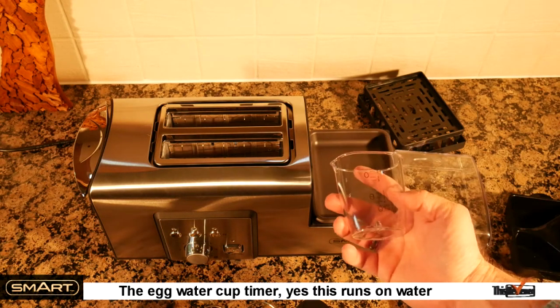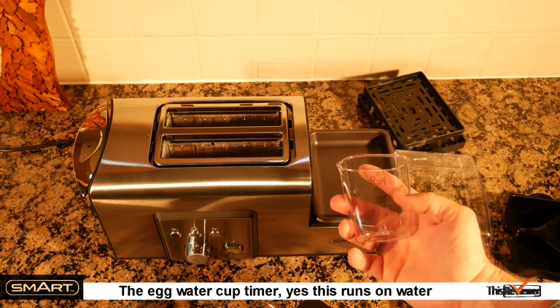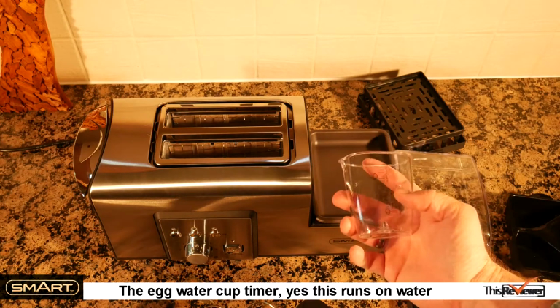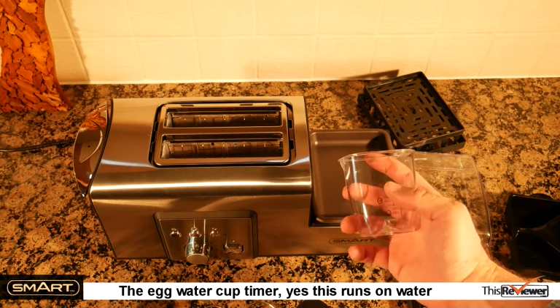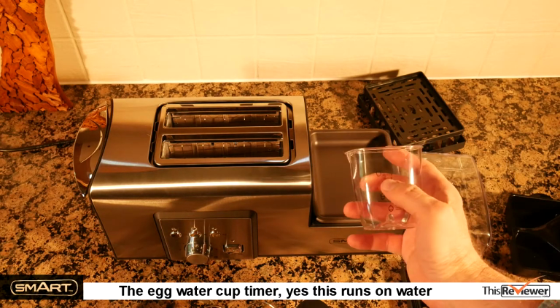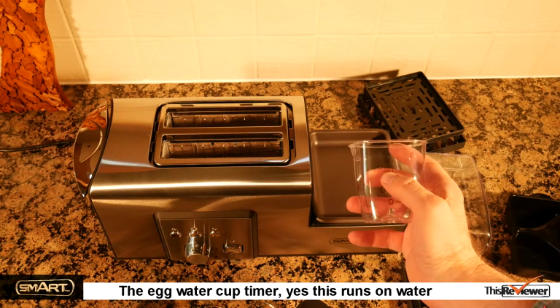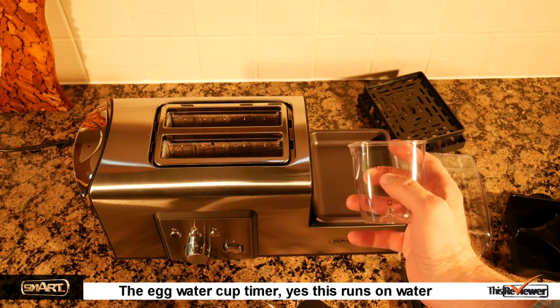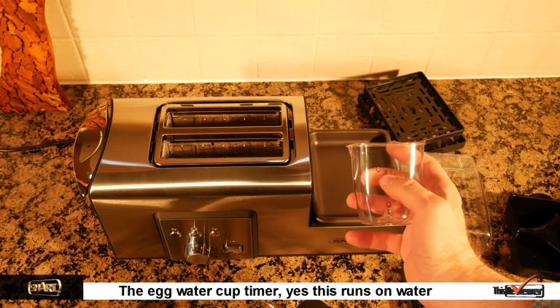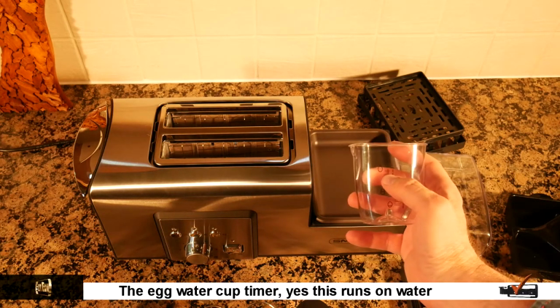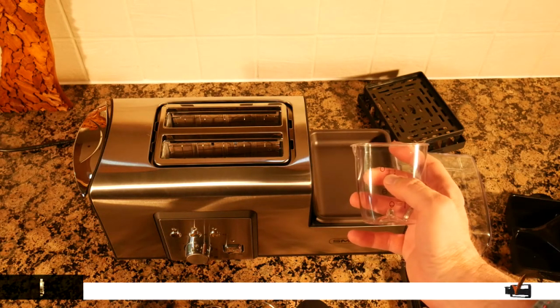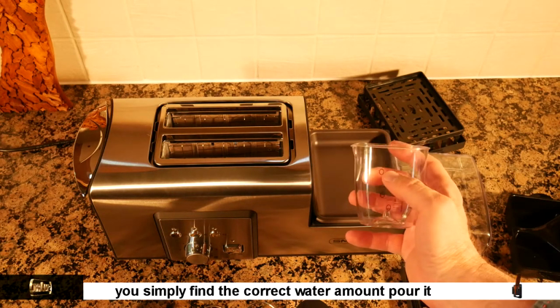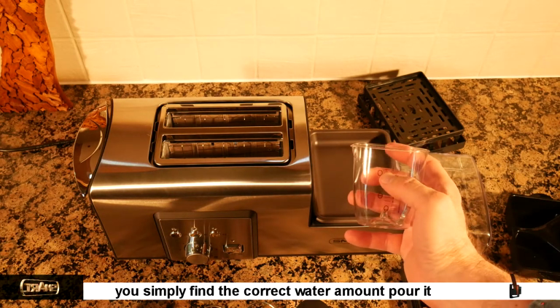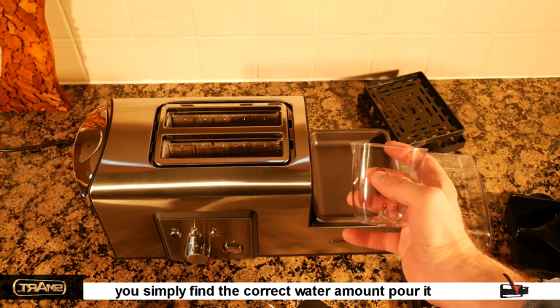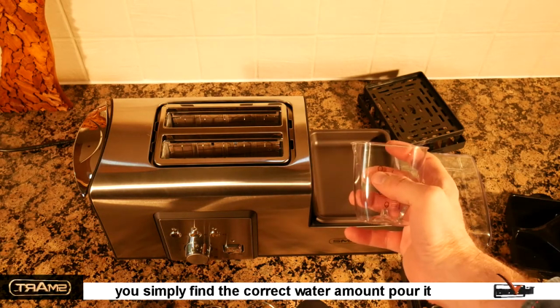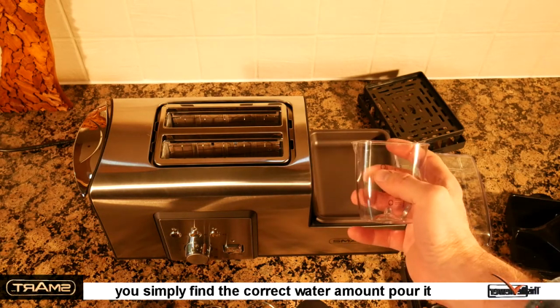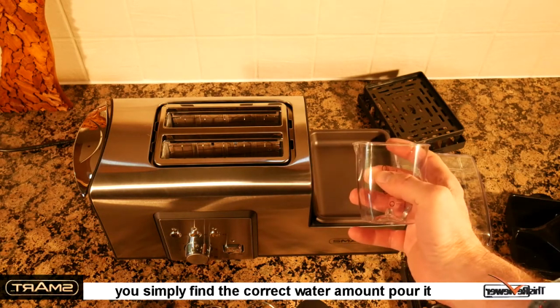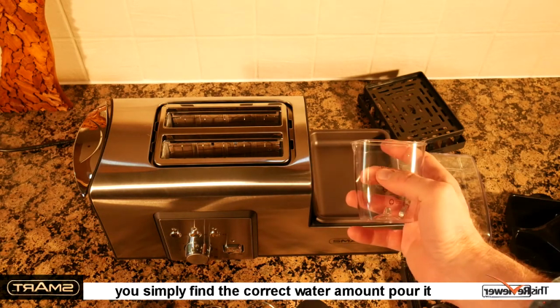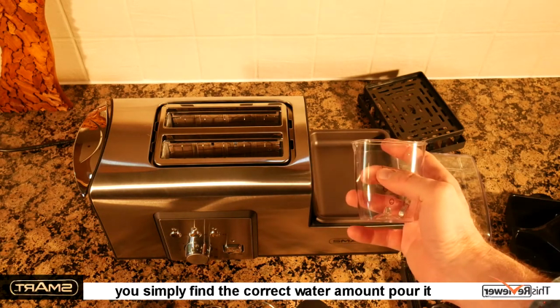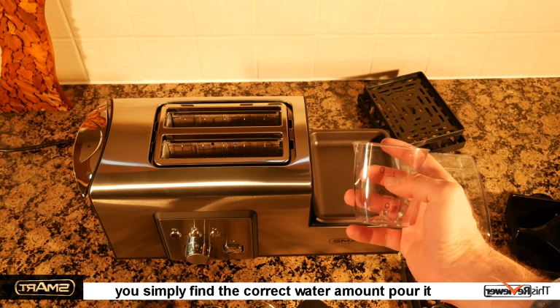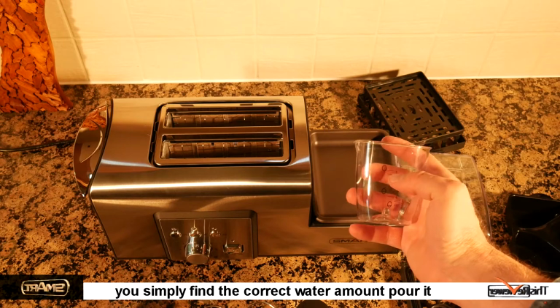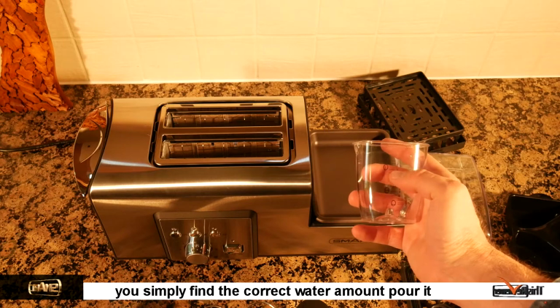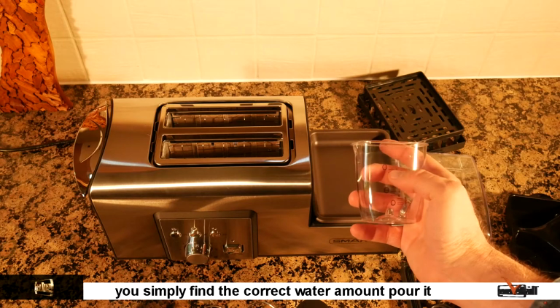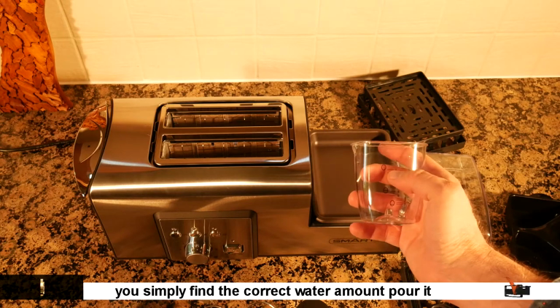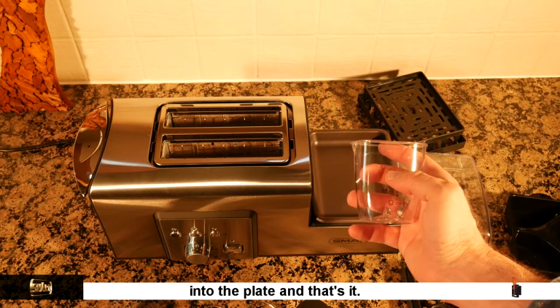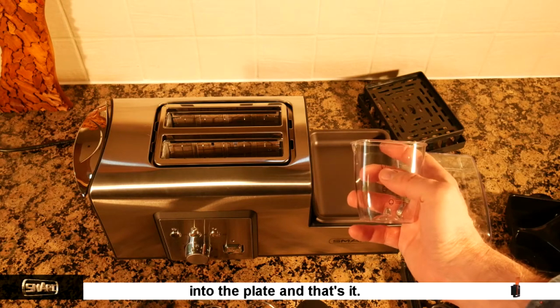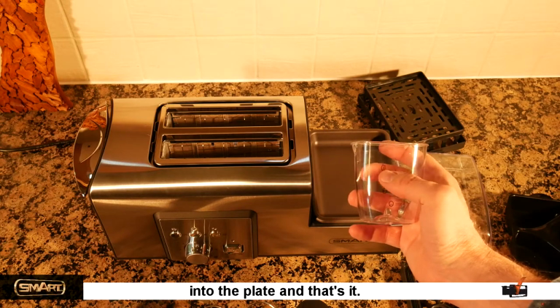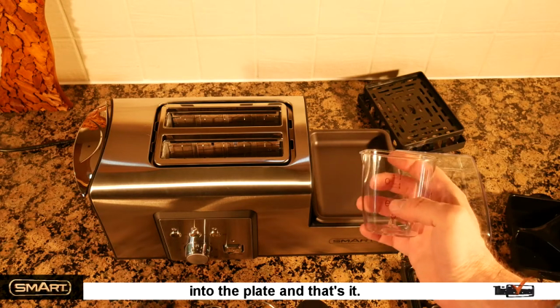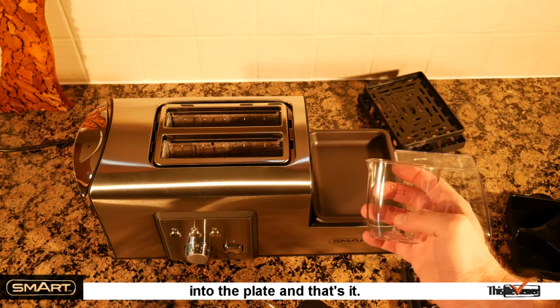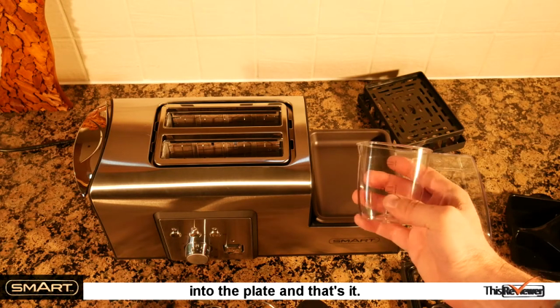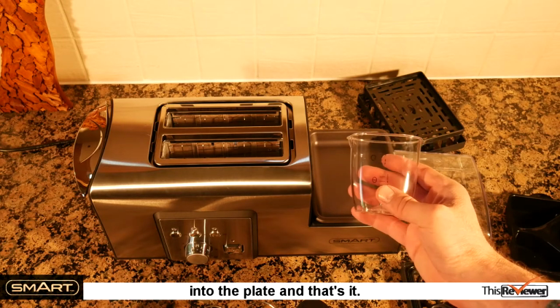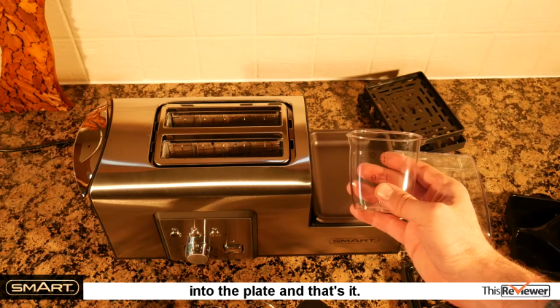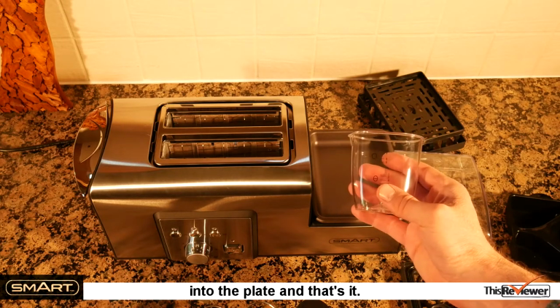This runs on water. You simply find the correct water amount, pour it into the plate, and that's it.